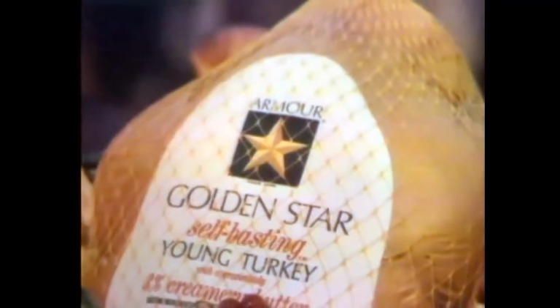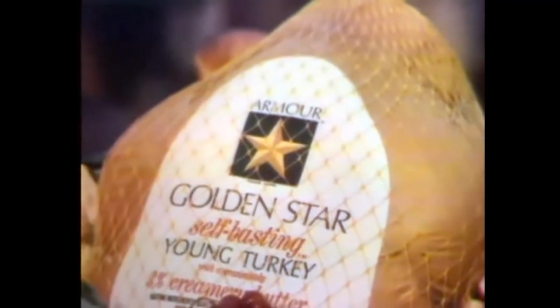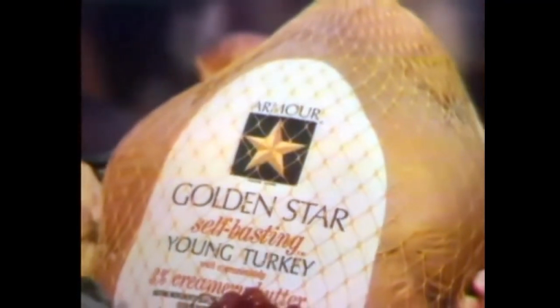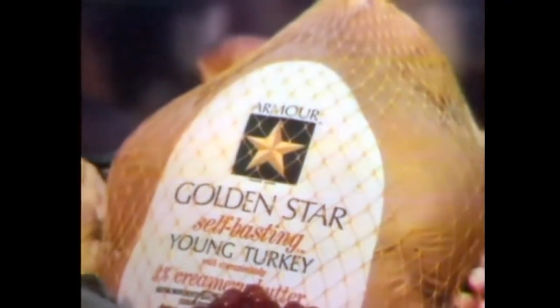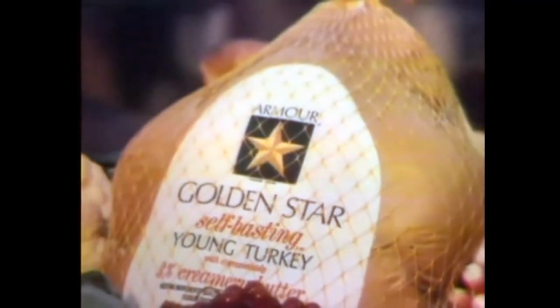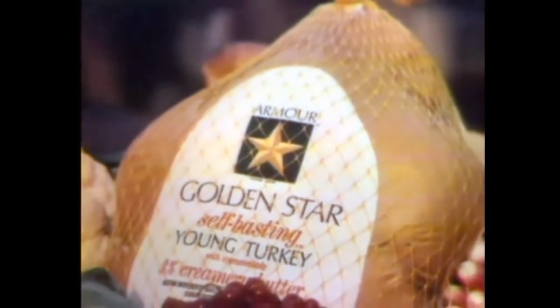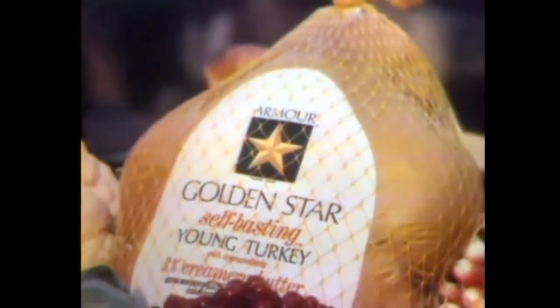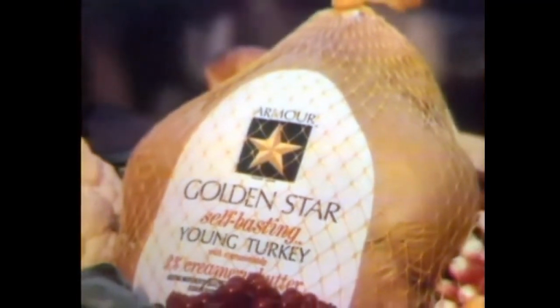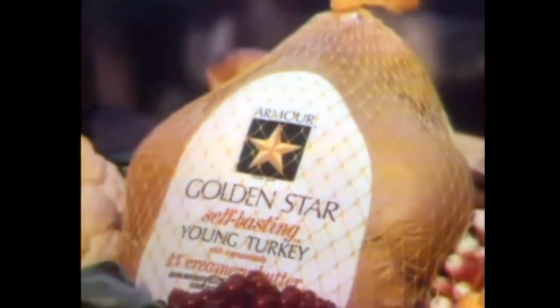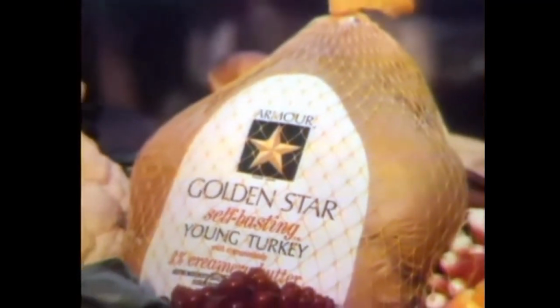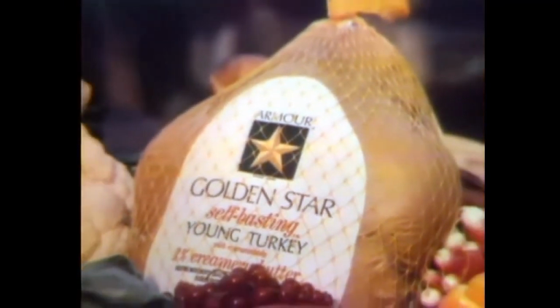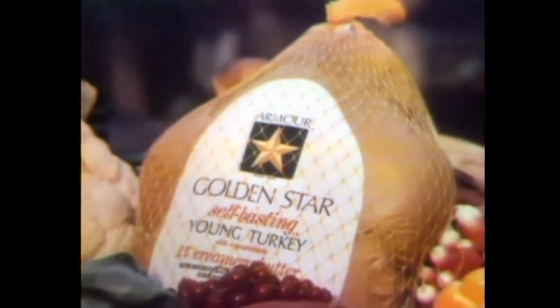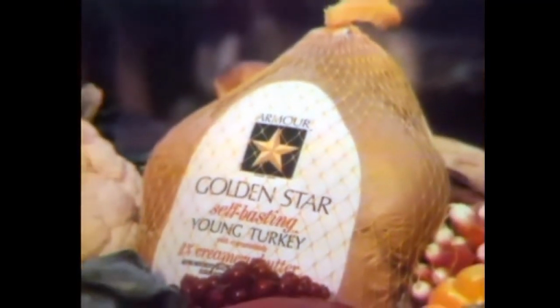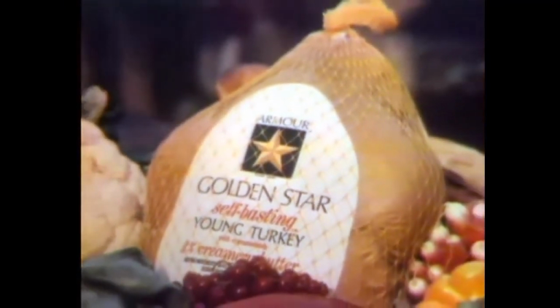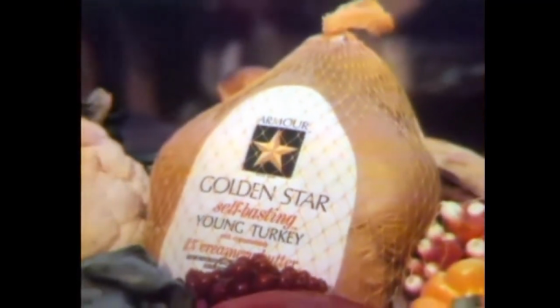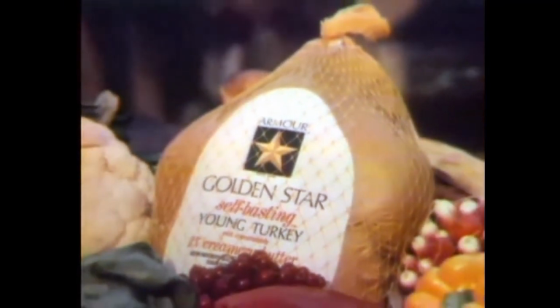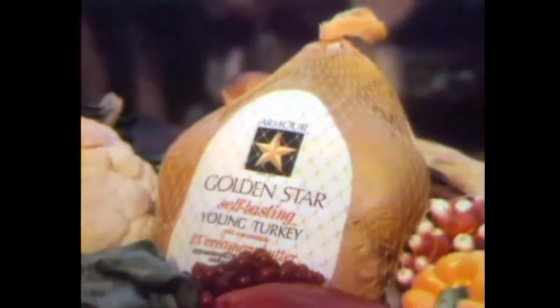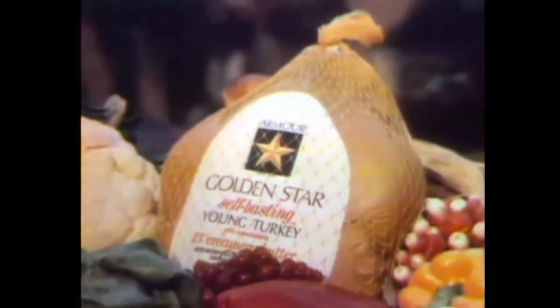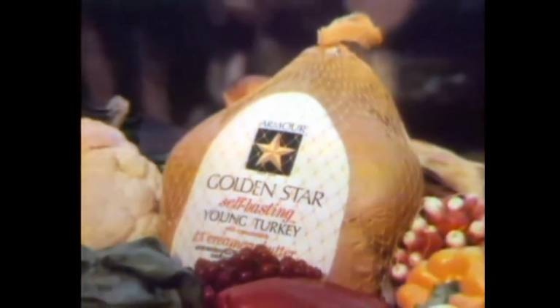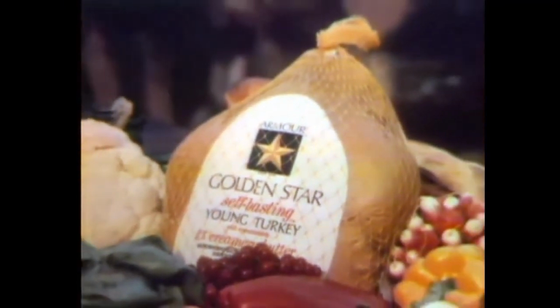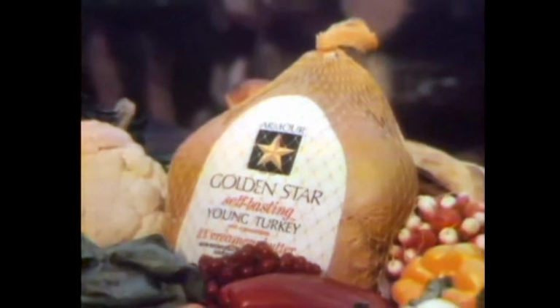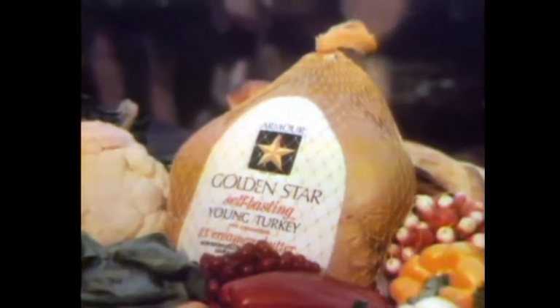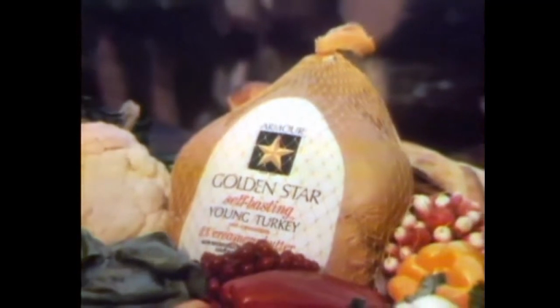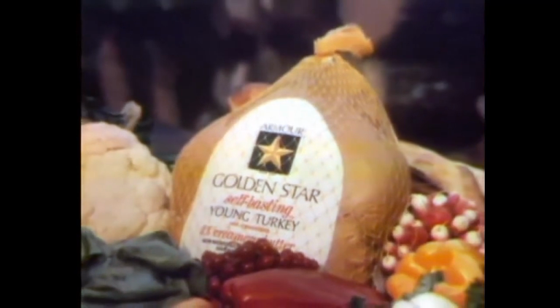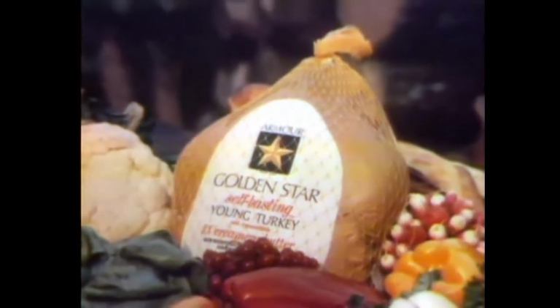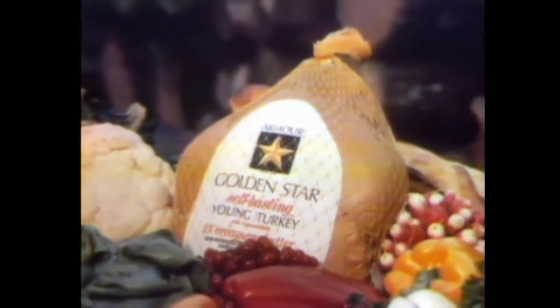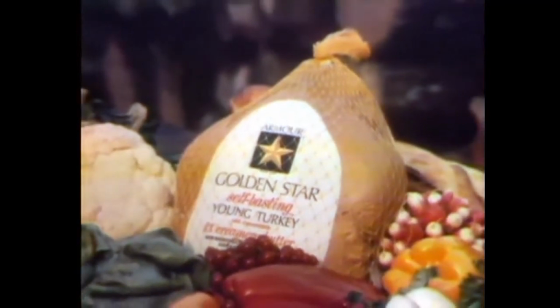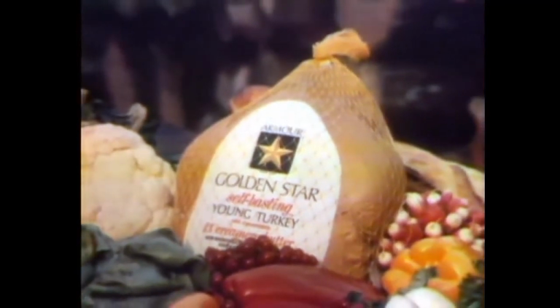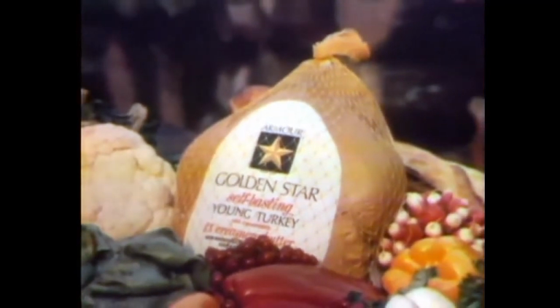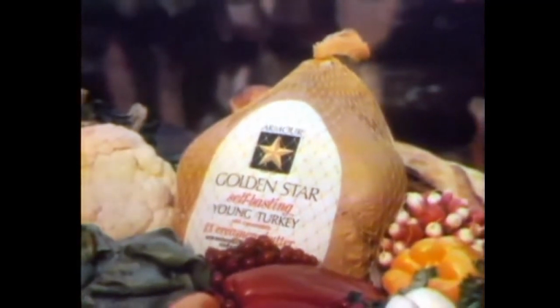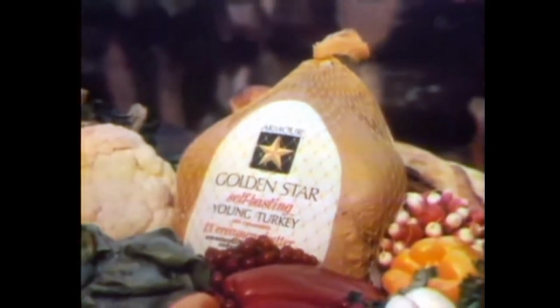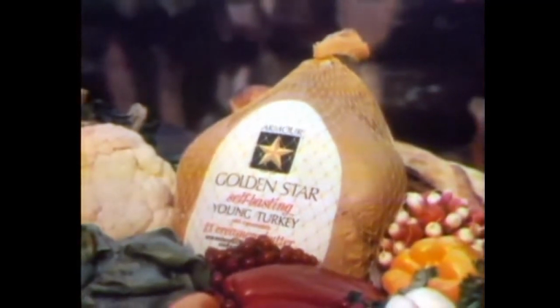Look for Armour Golden Star Self-Basting Turkey at your favorite store. You'll be glad you did.